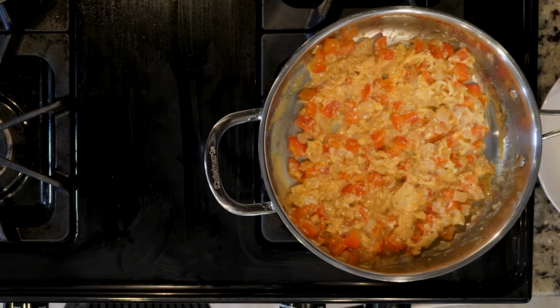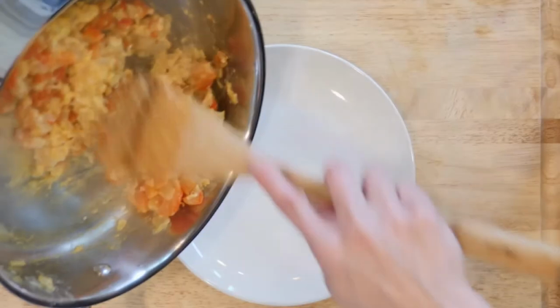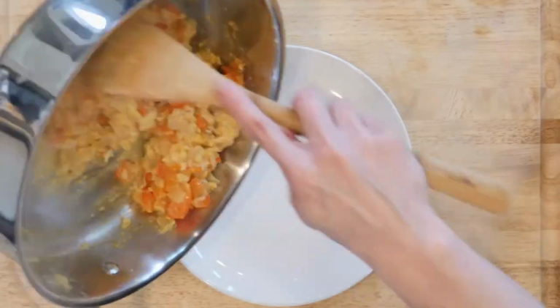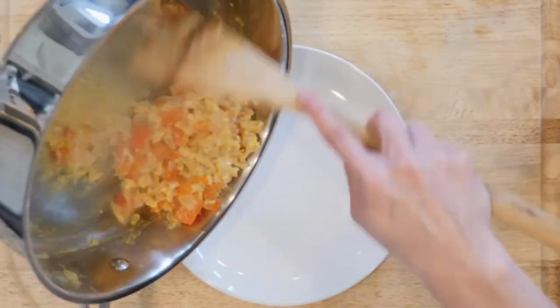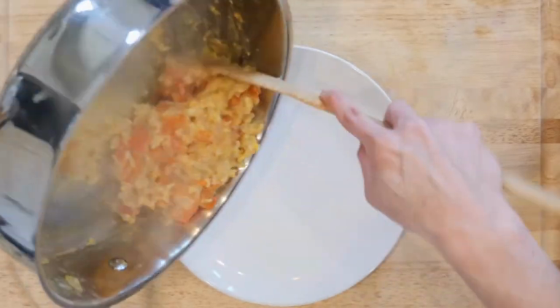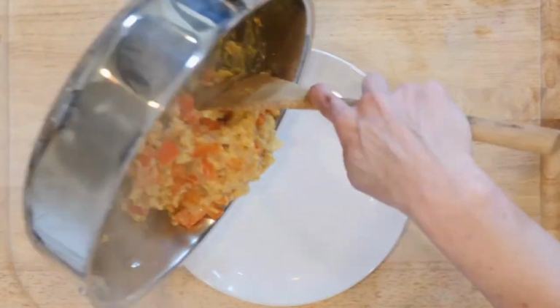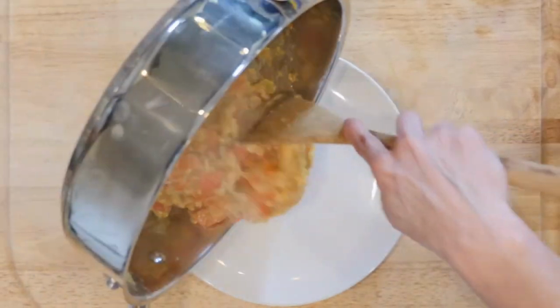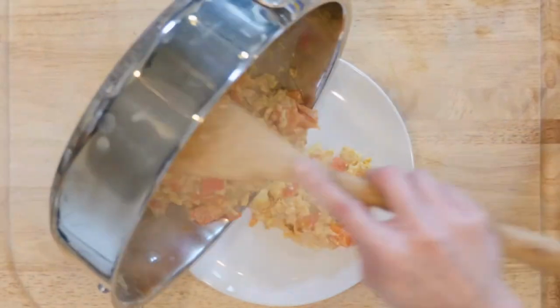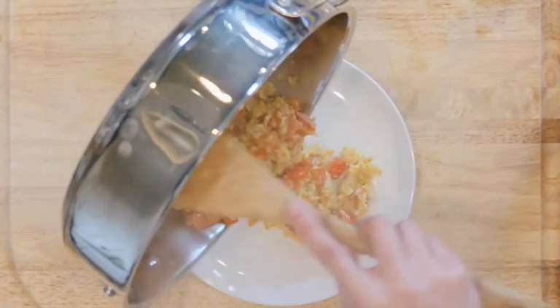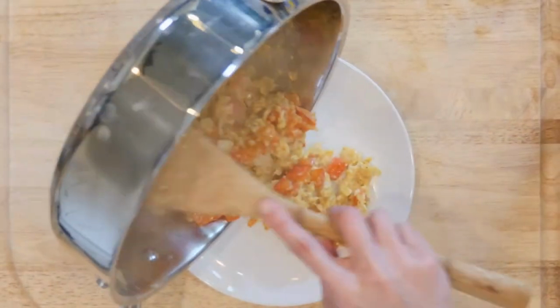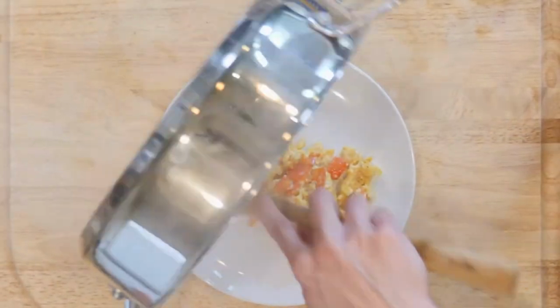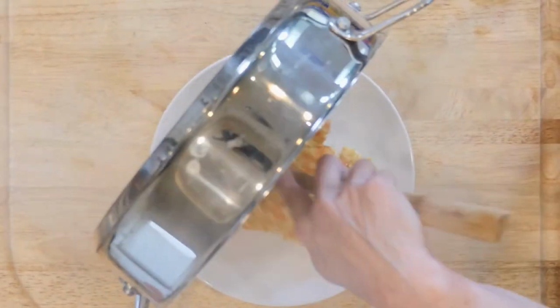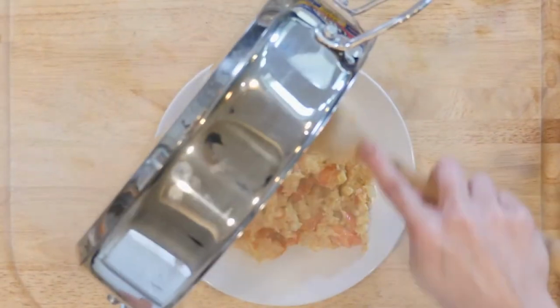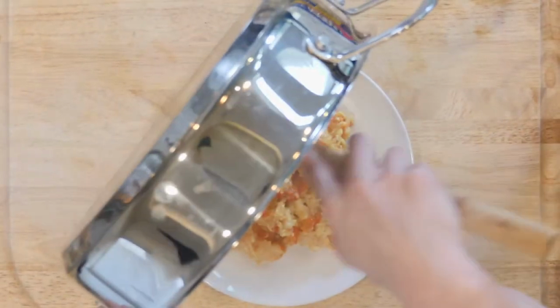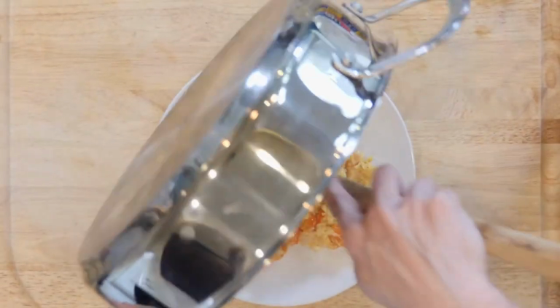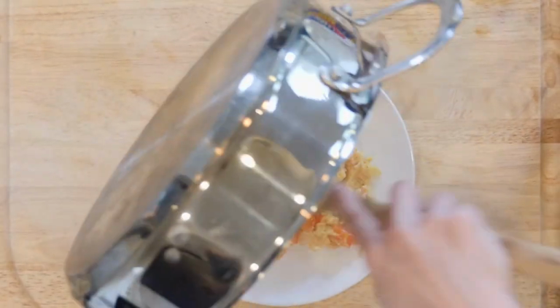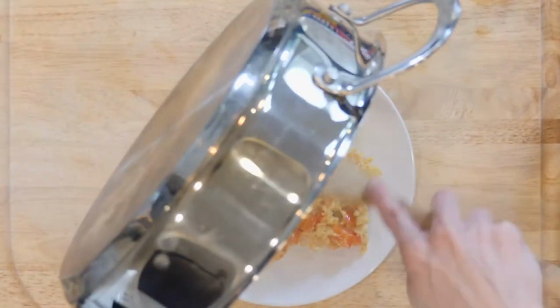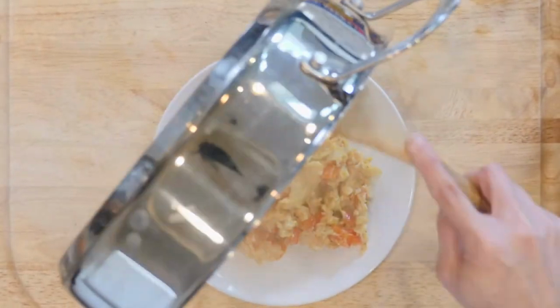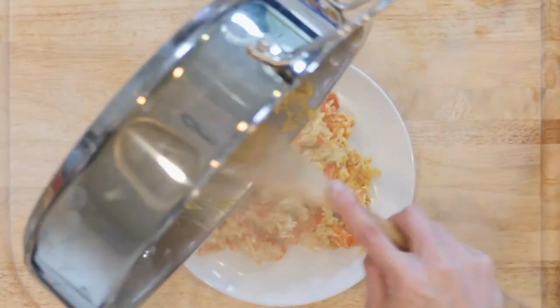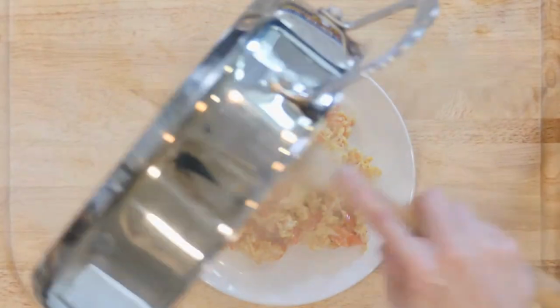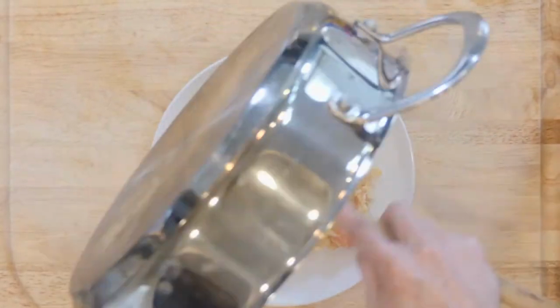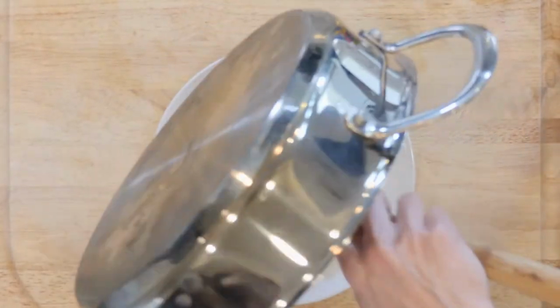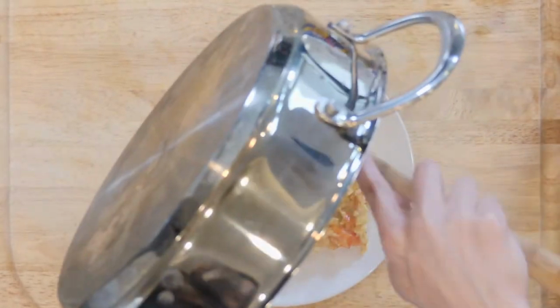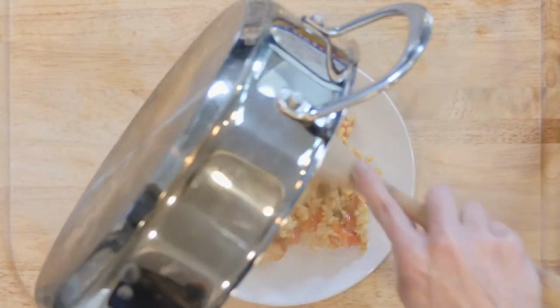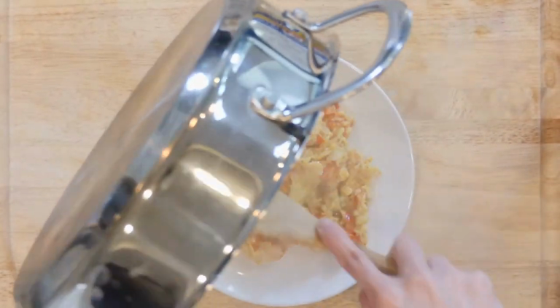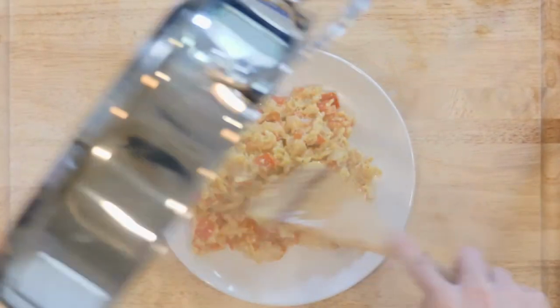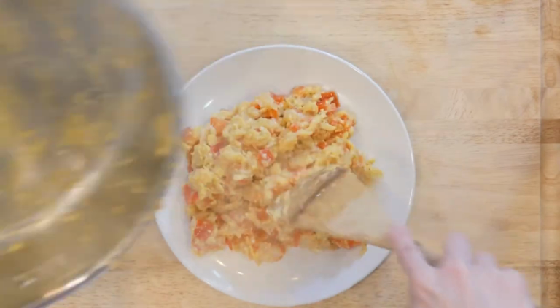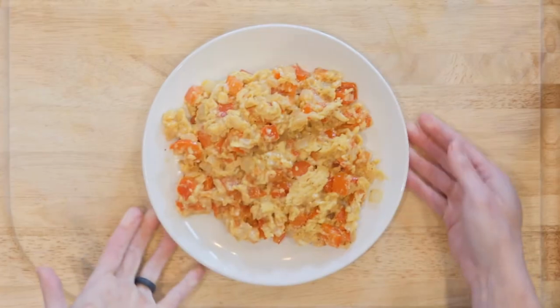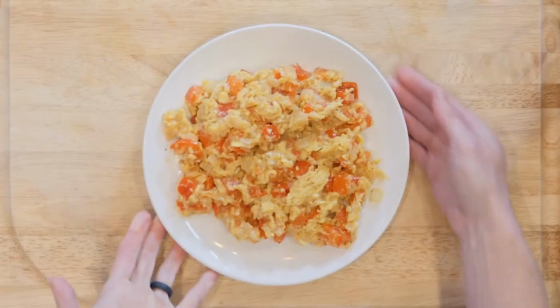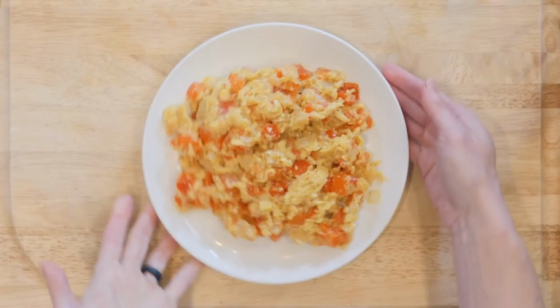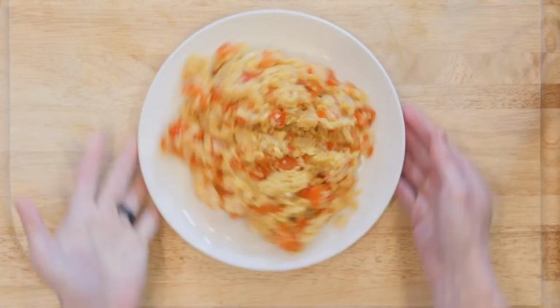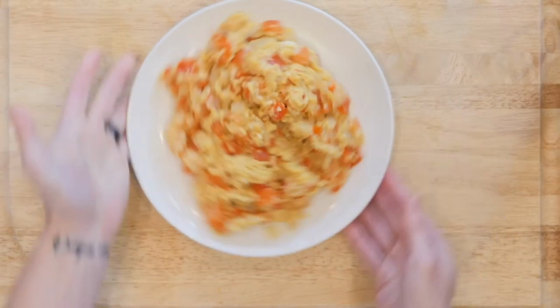Then turn off the heat. Place some of the scramble on a plate, grab a fork, and eat up.